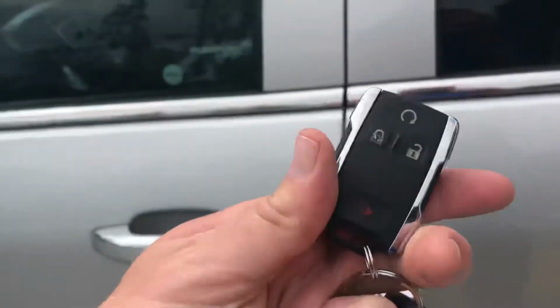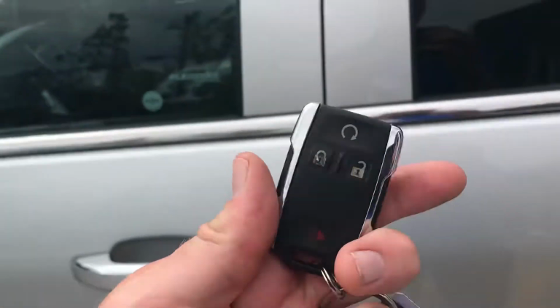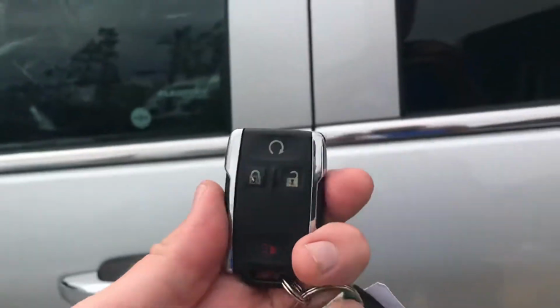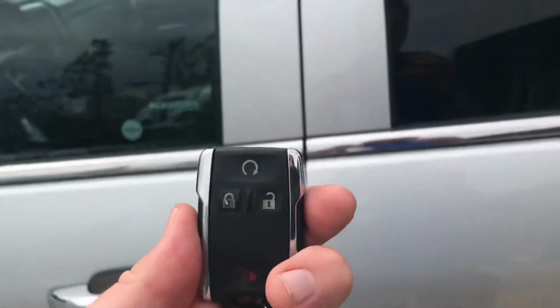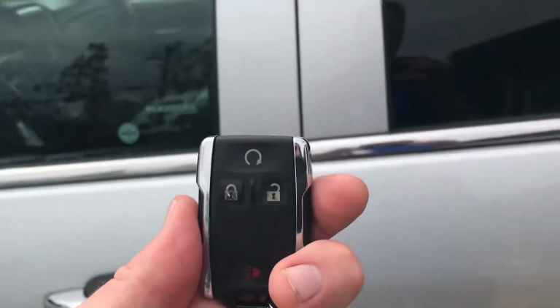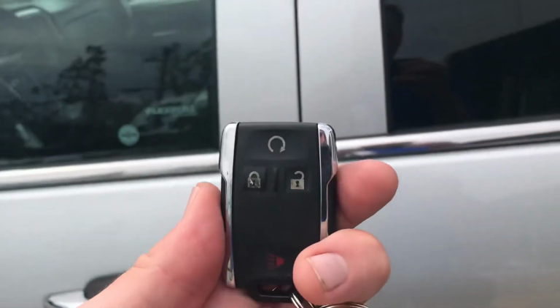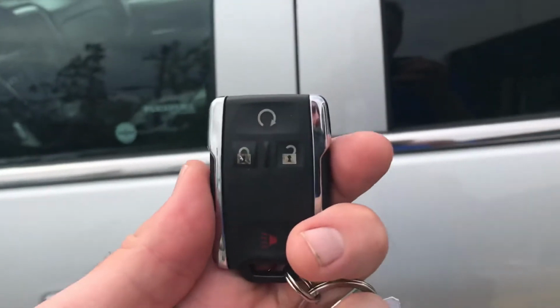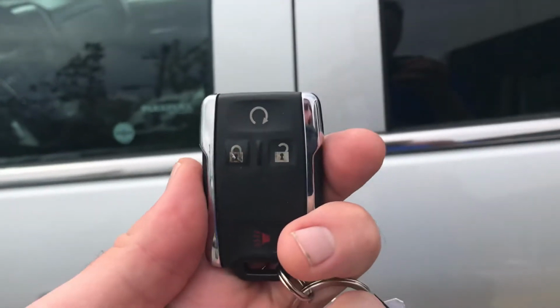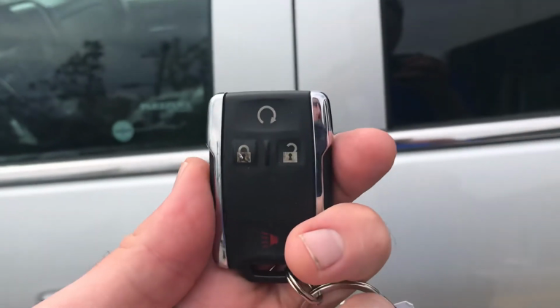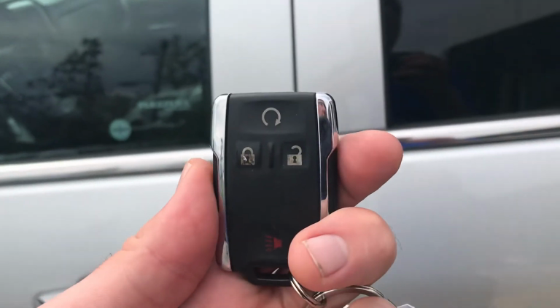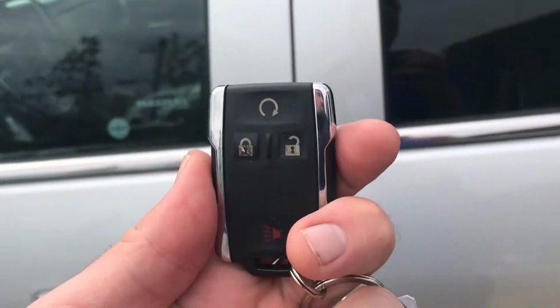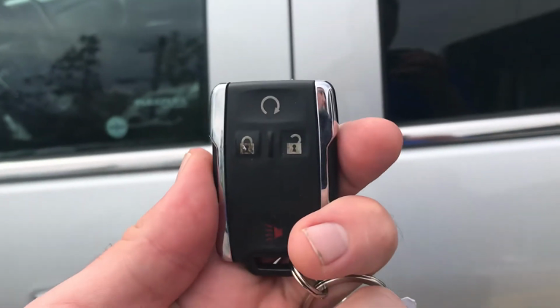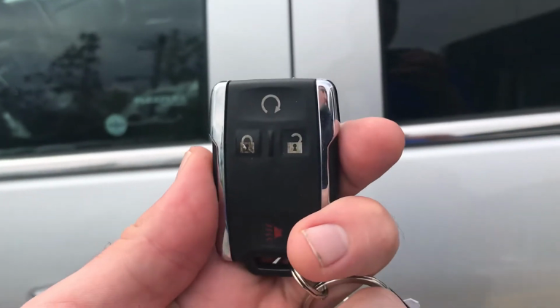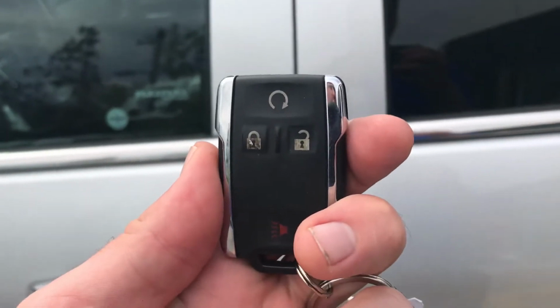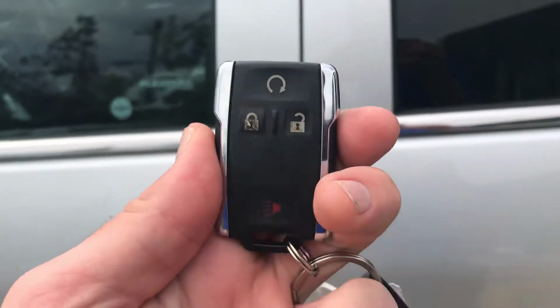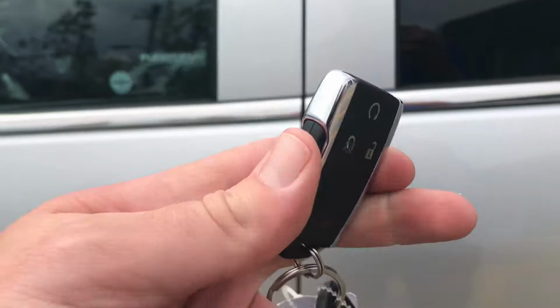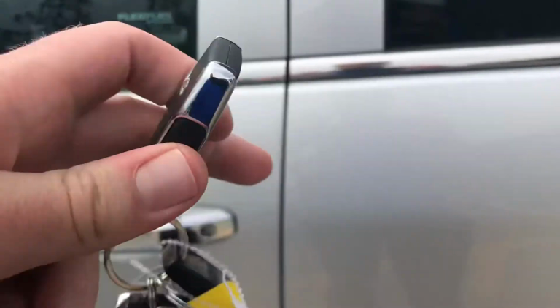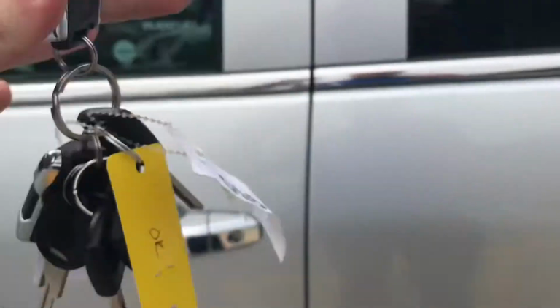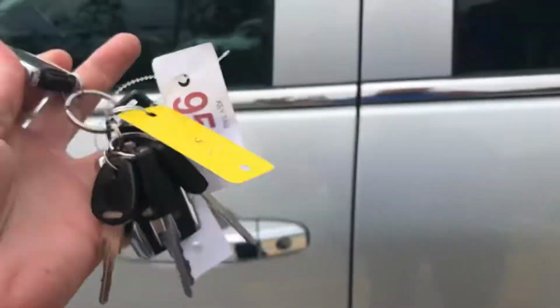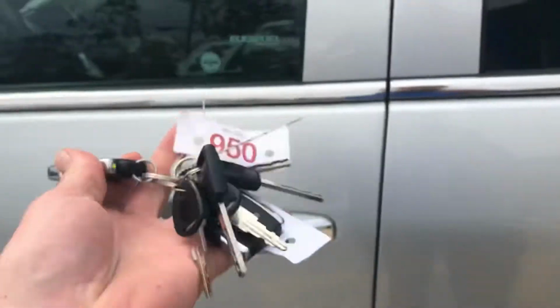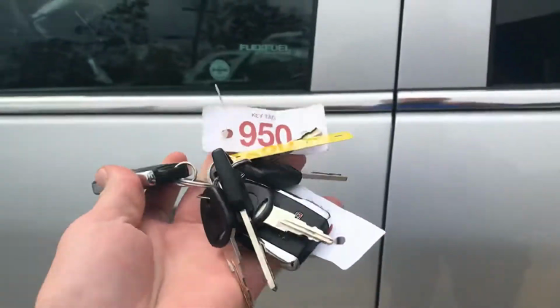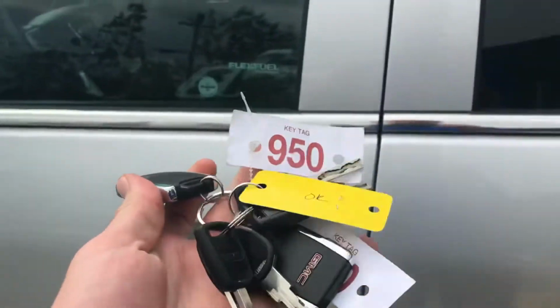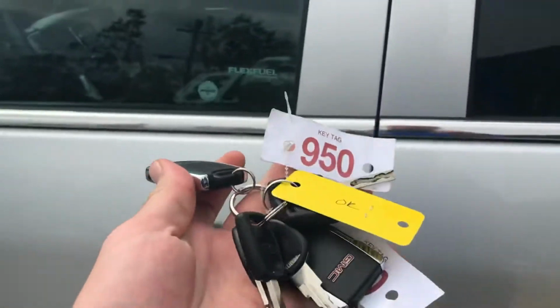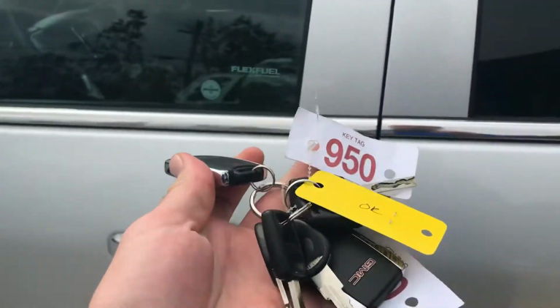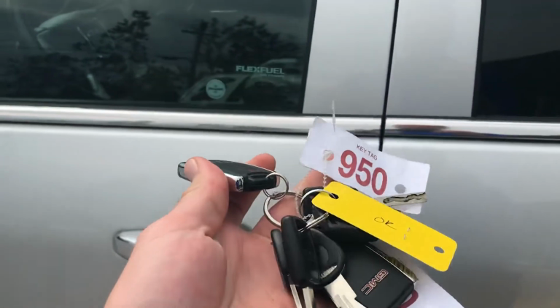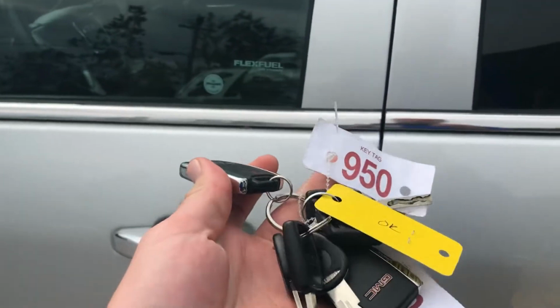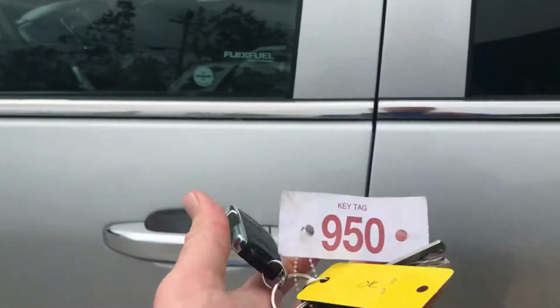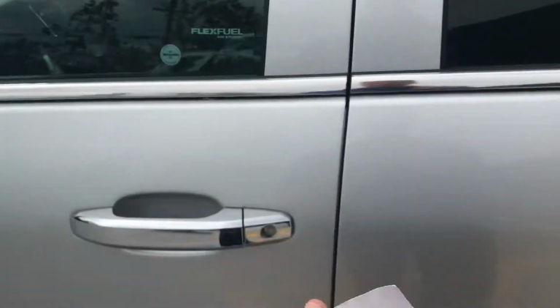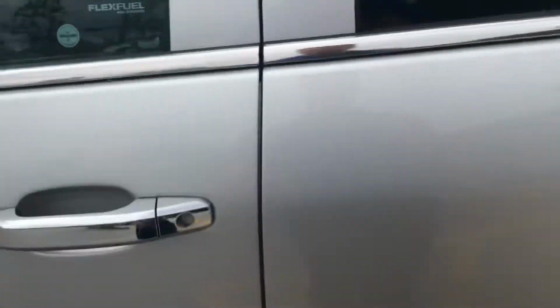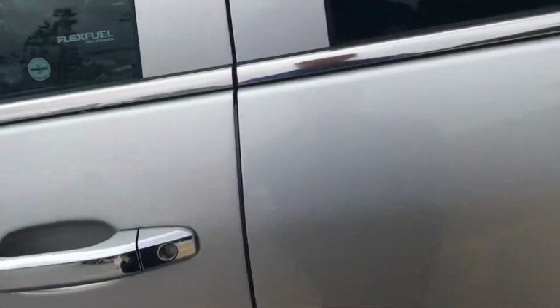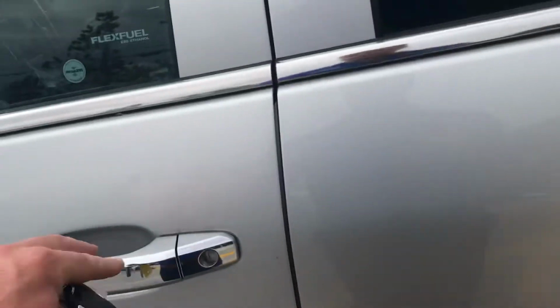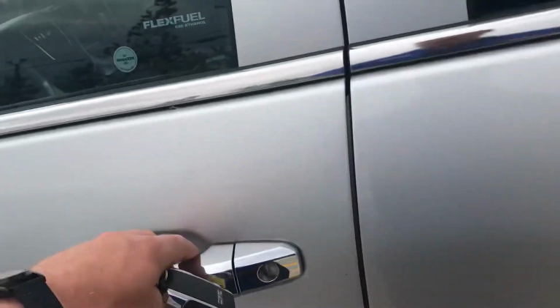On our key fob, we have our remote start. Two key fobs and several keys come with the truck.